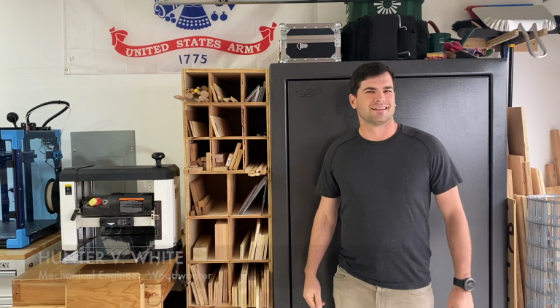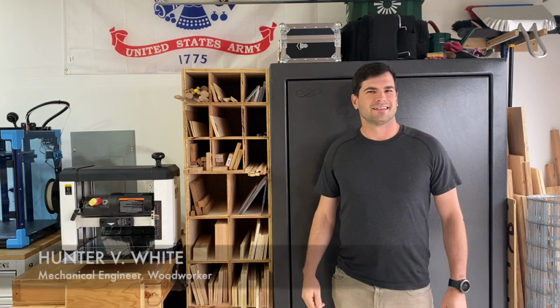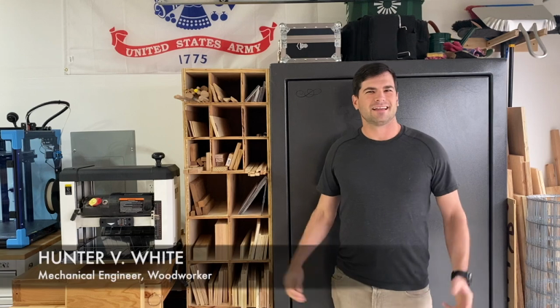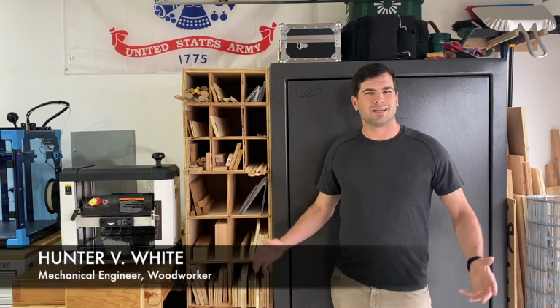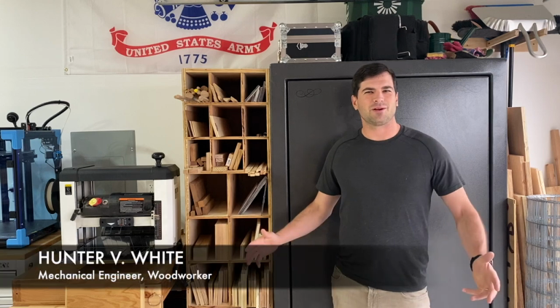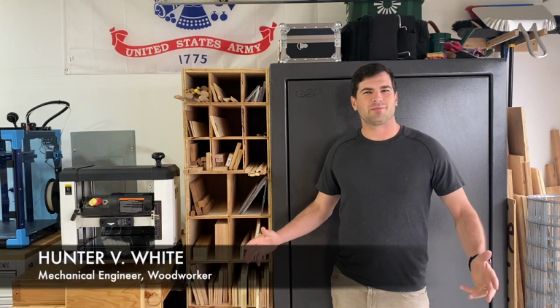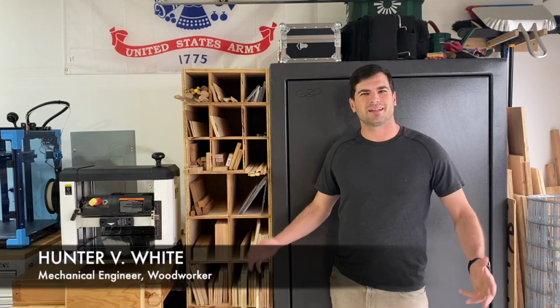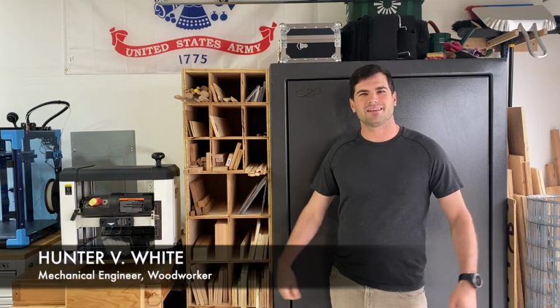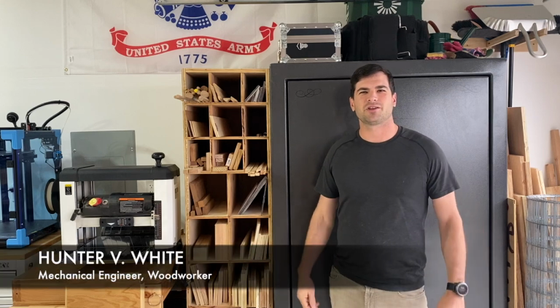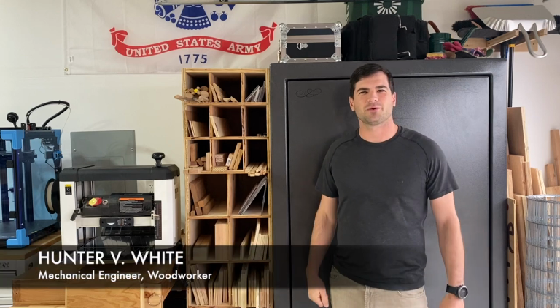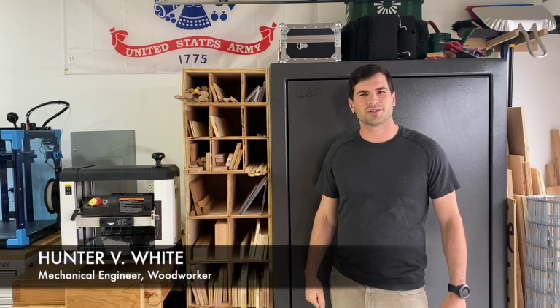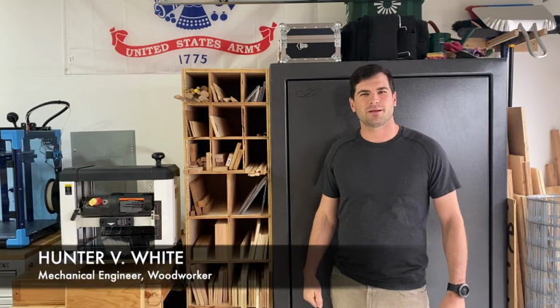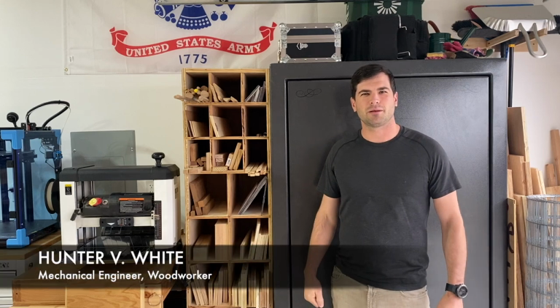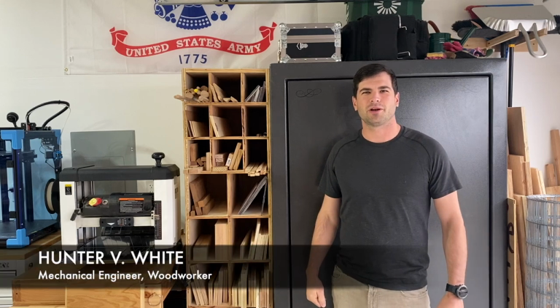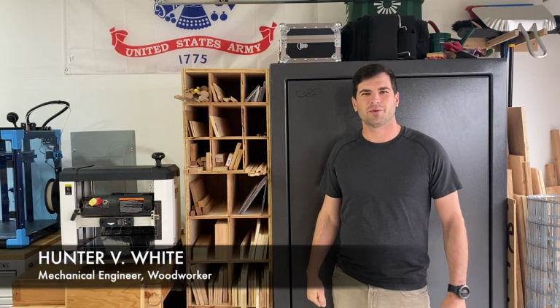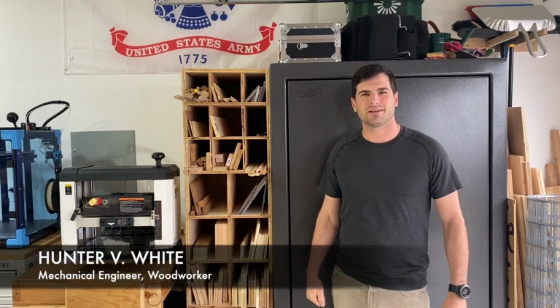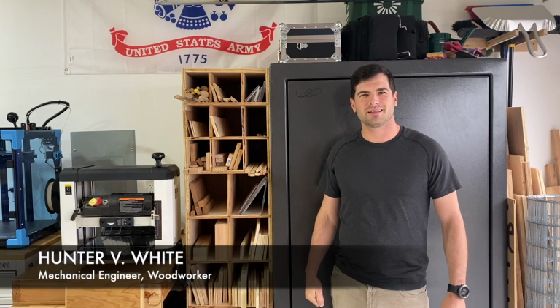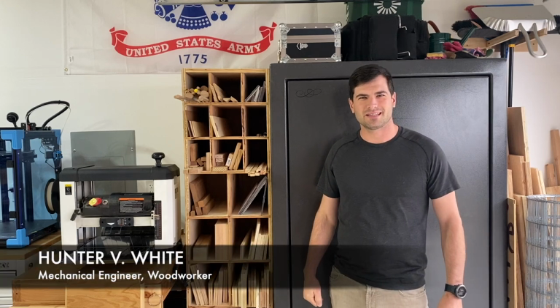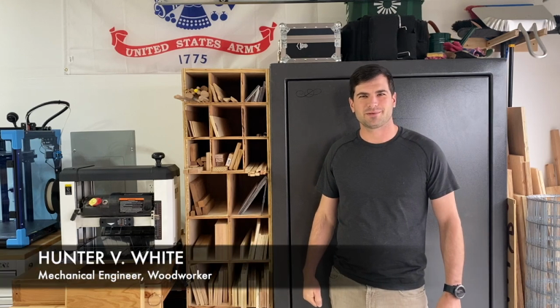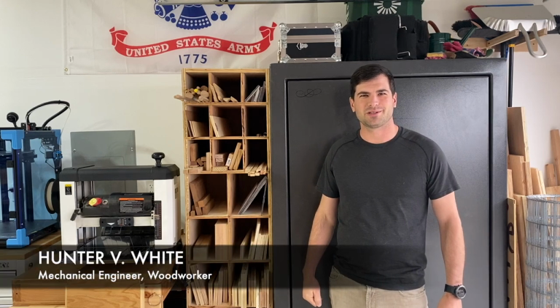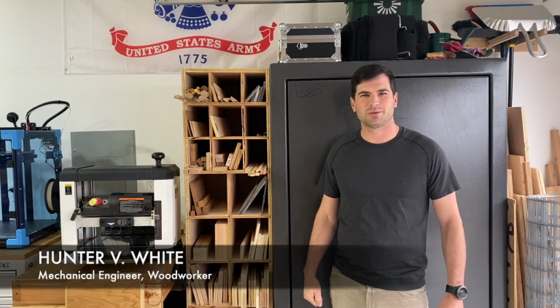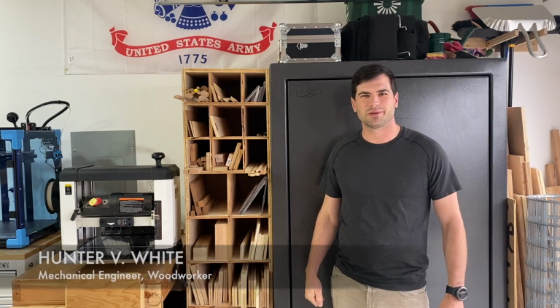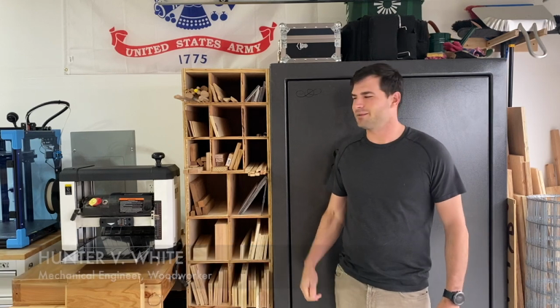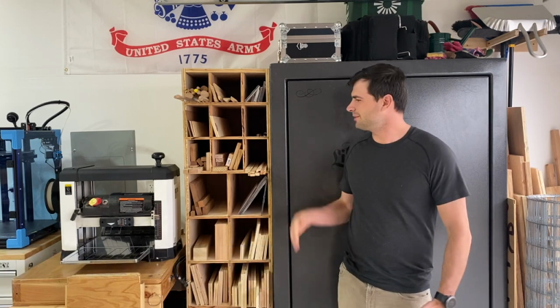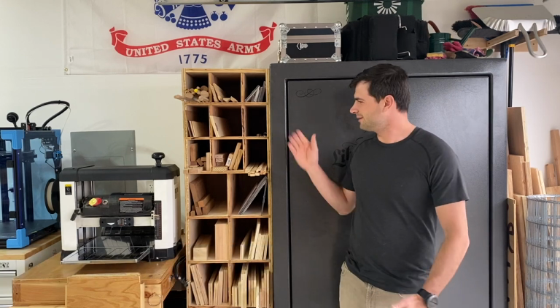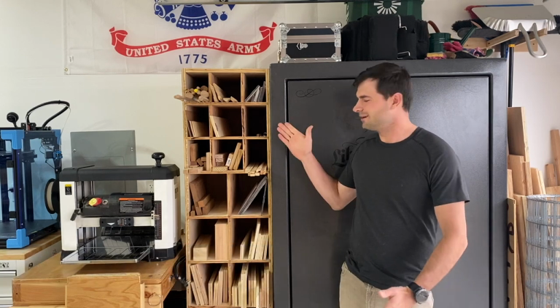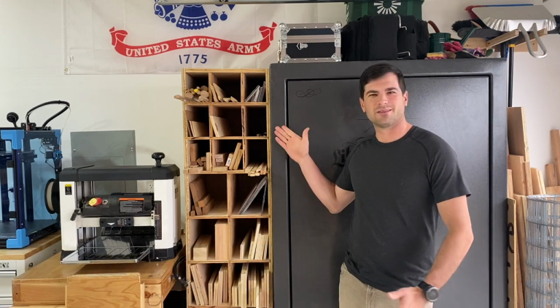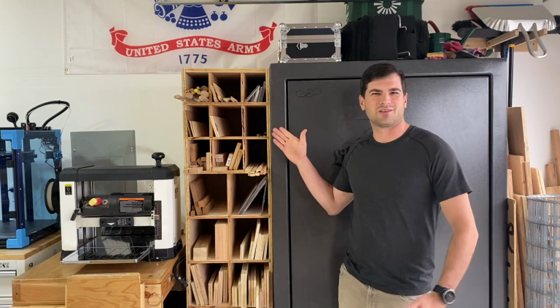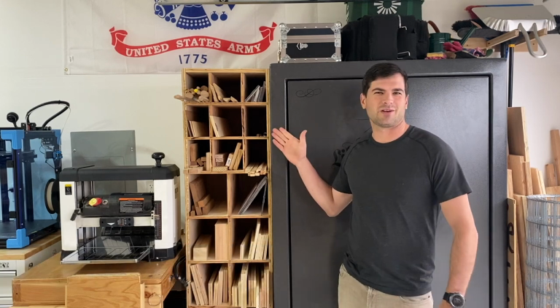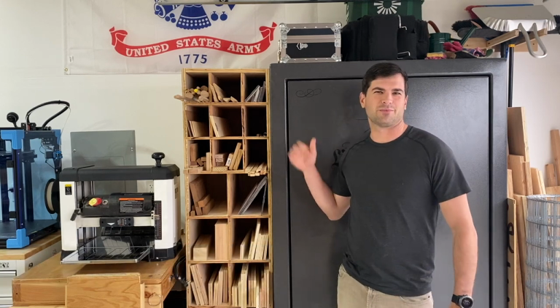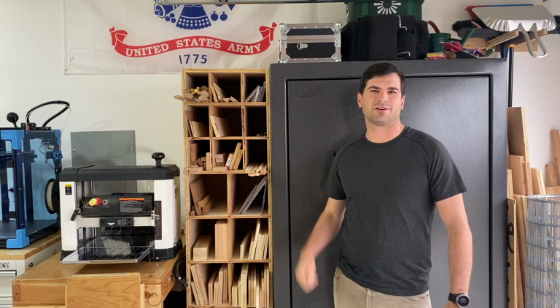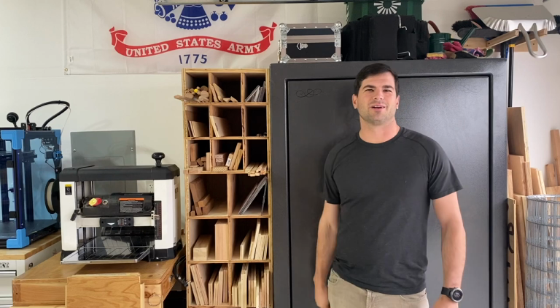Hey, welcome back to the Engineering Workshop. I'm Hunter White. In this episode, we're going to build this scrap wood cart.